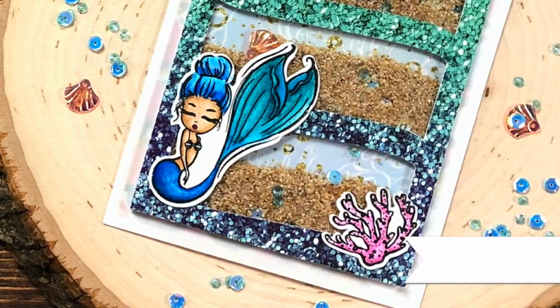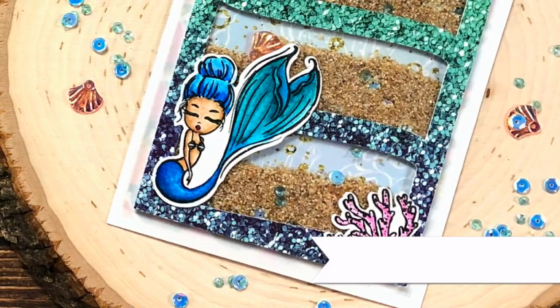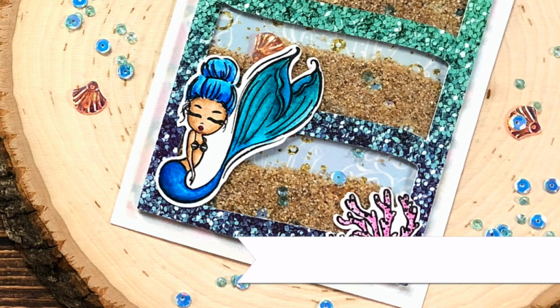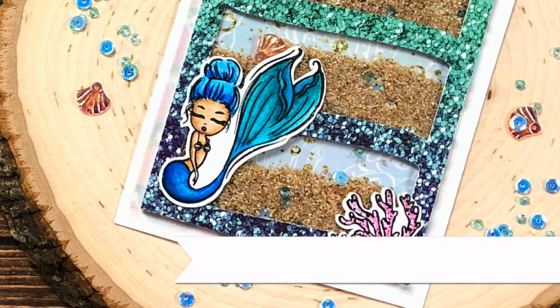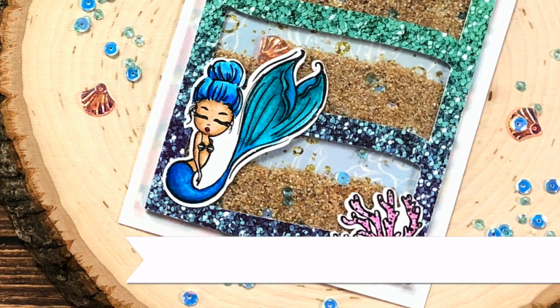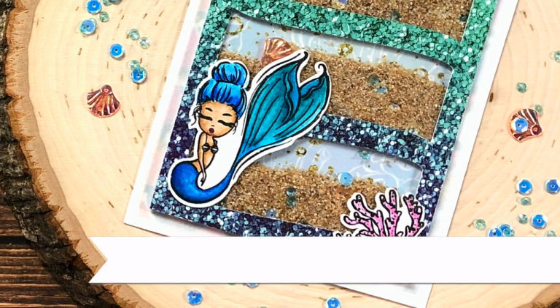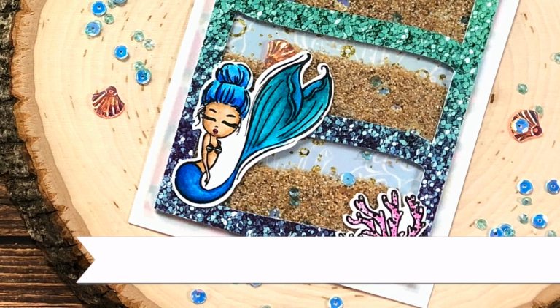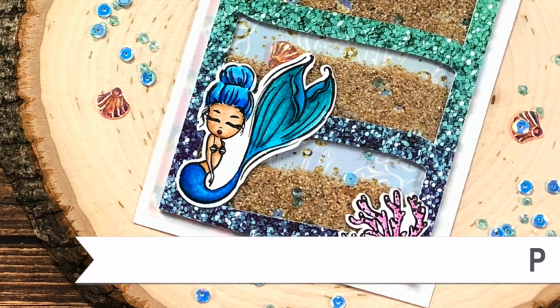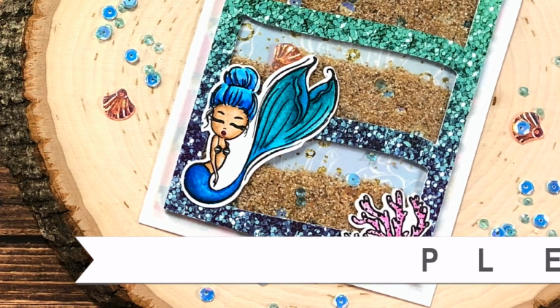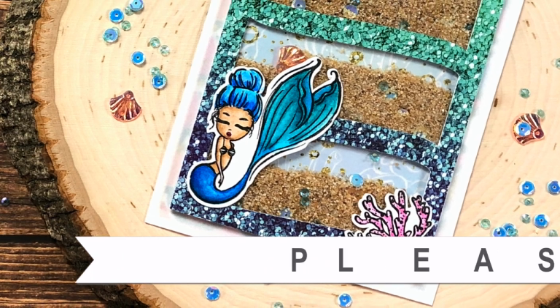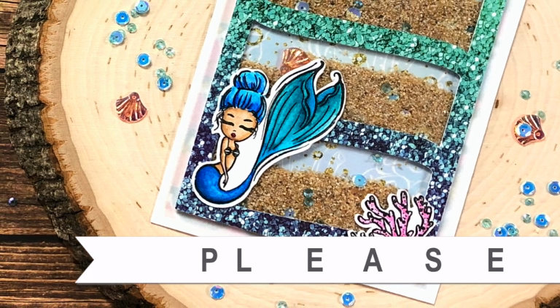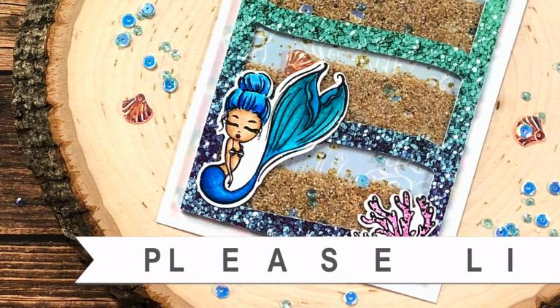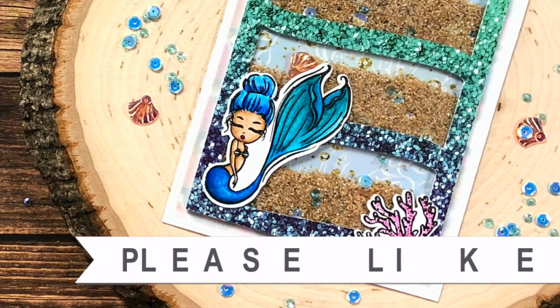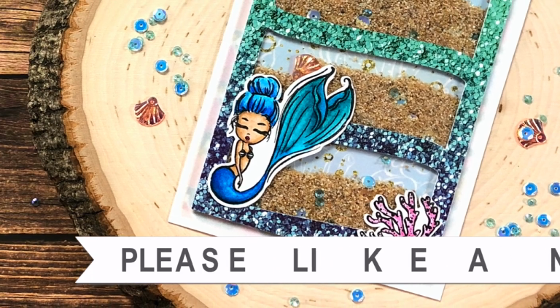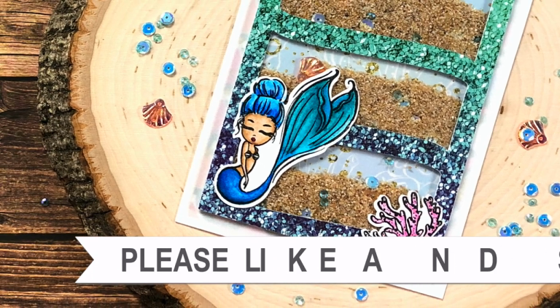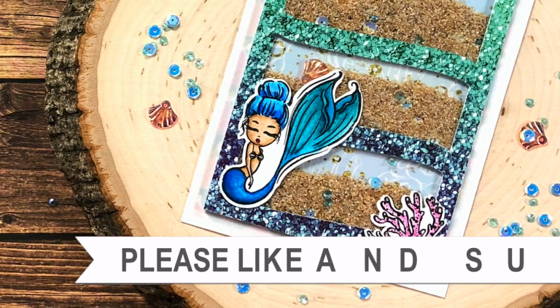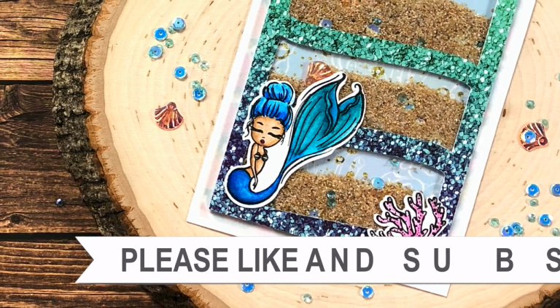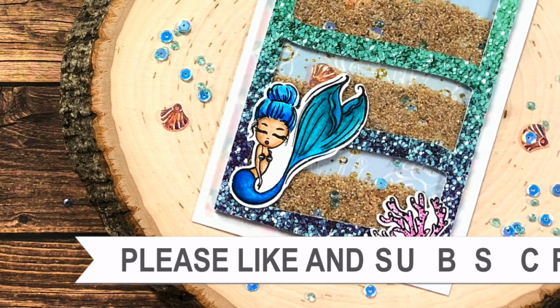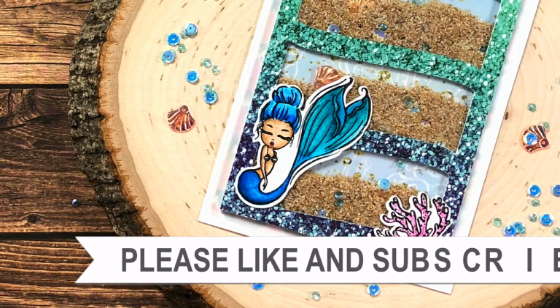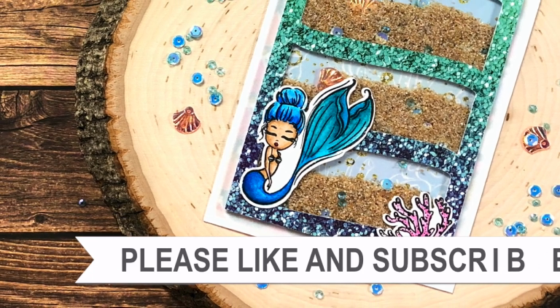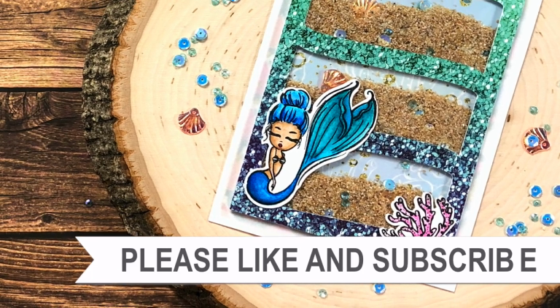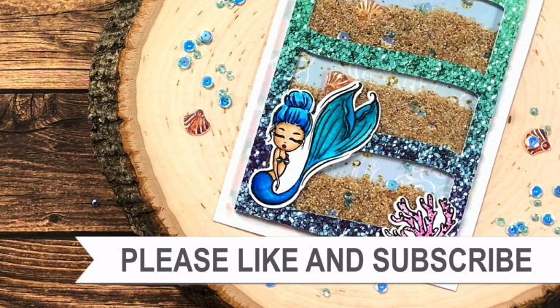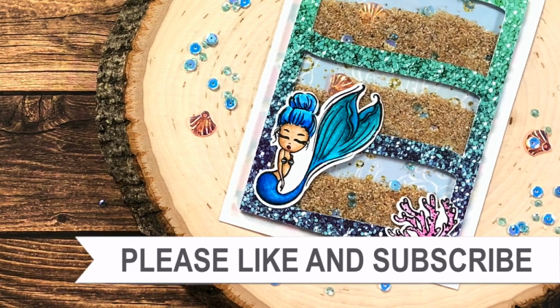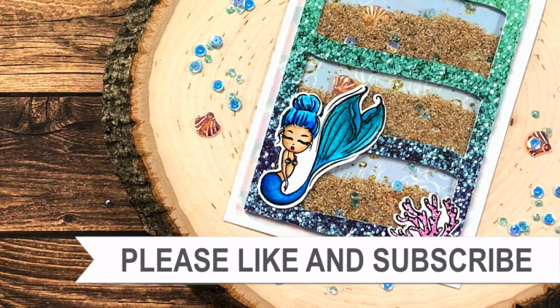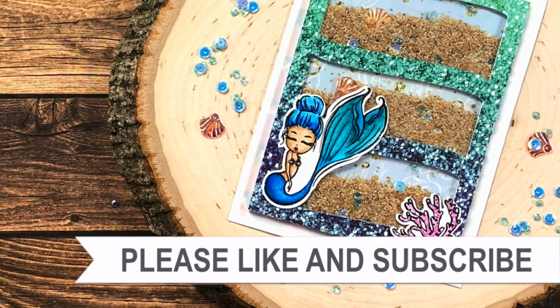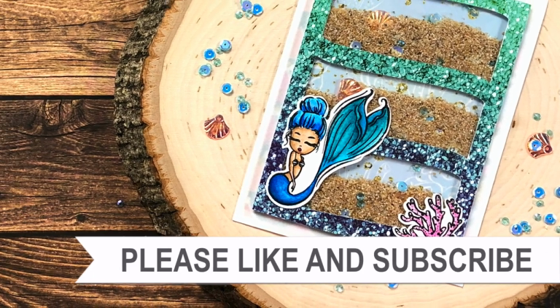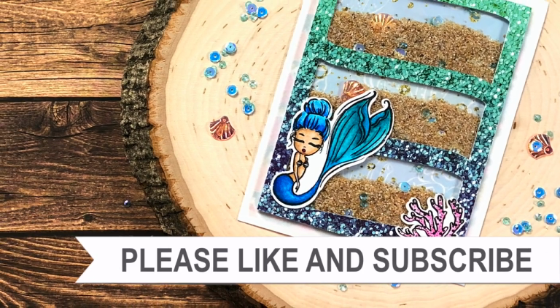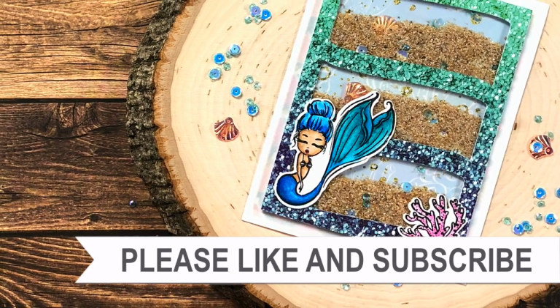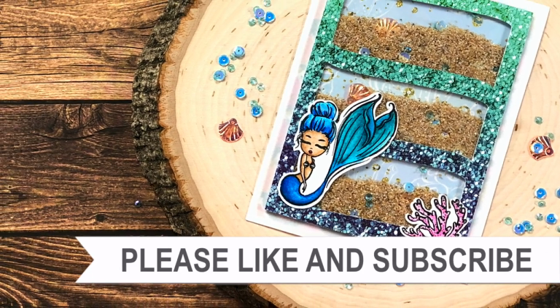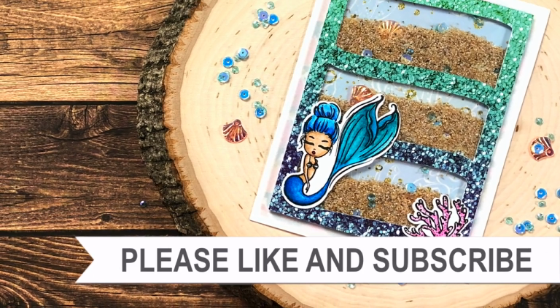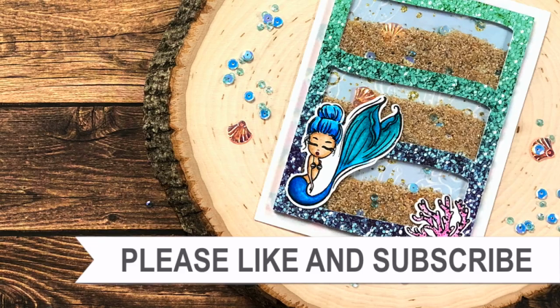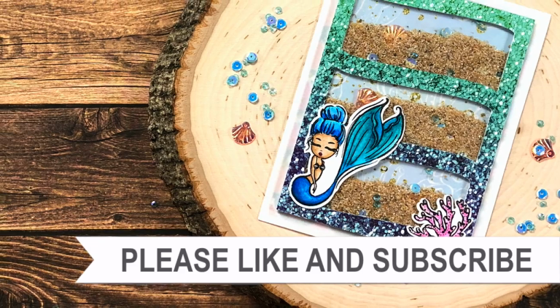Thank you so much for taking the time to watch all the way to the end of the video. I hope that you'll consider clicking on one of the playlists or videos I have linked above.